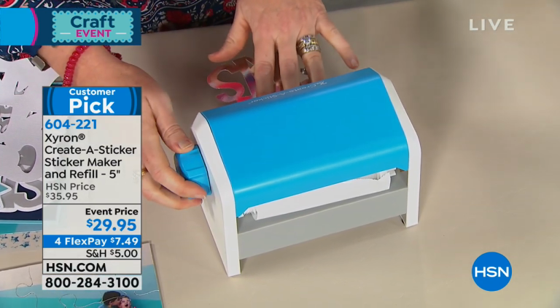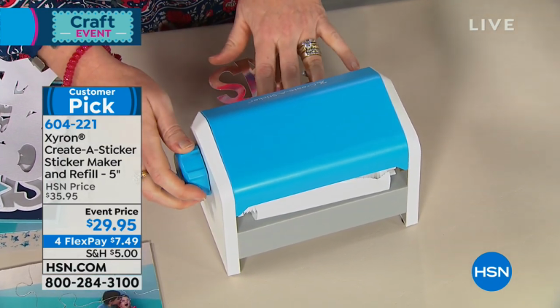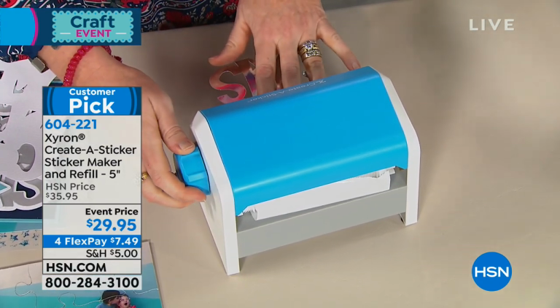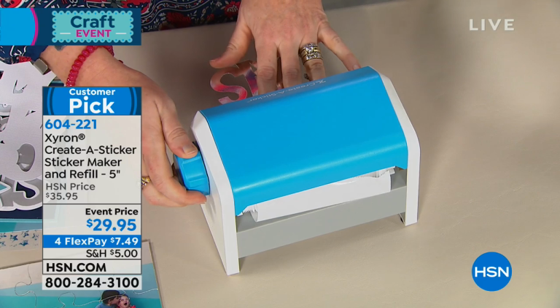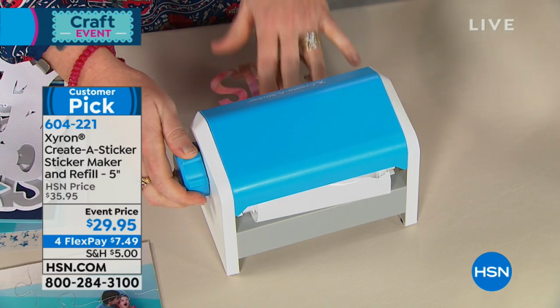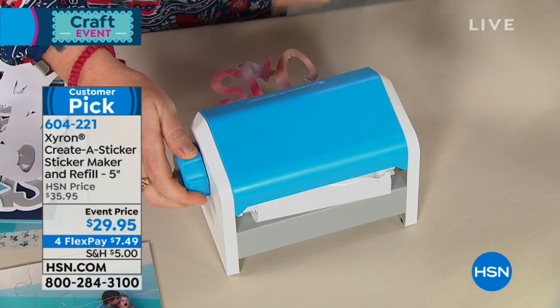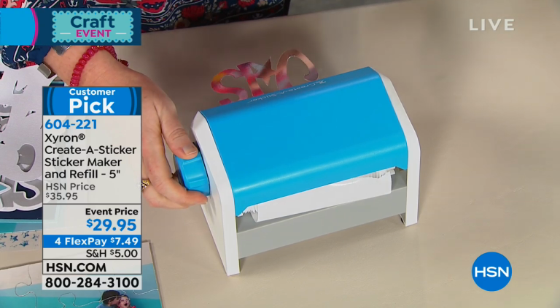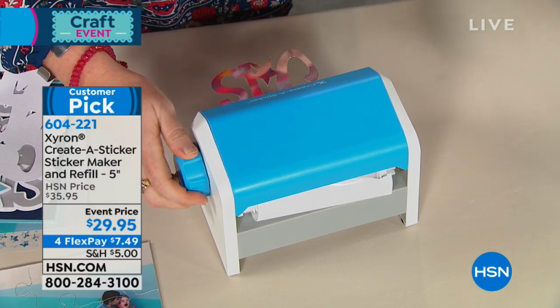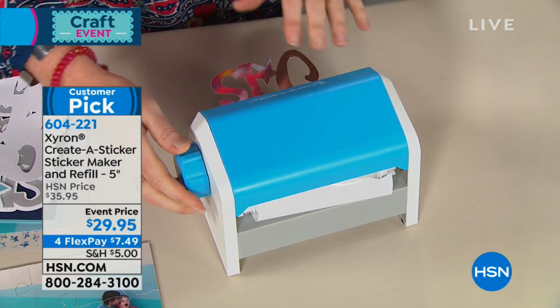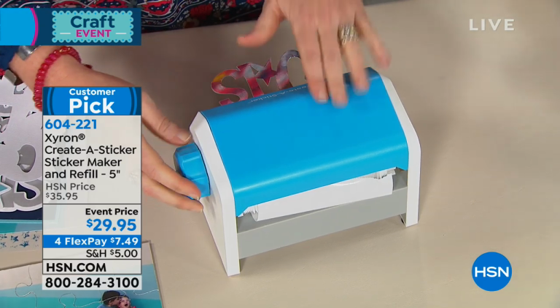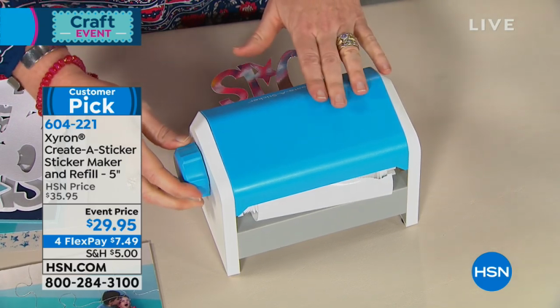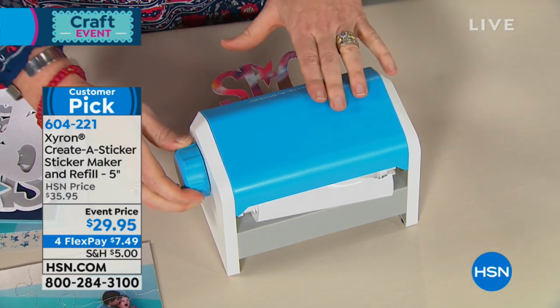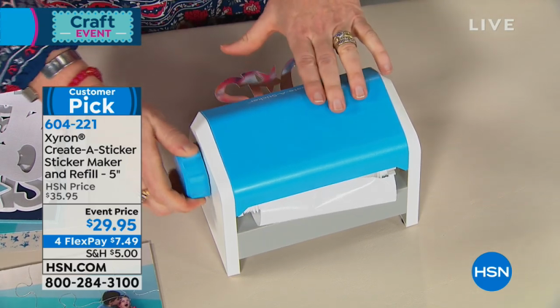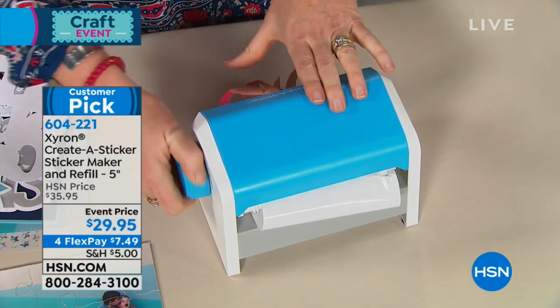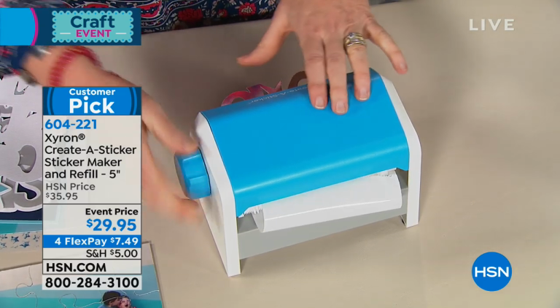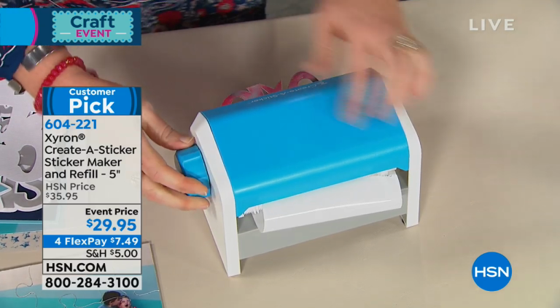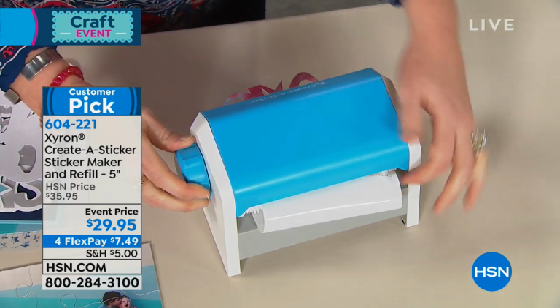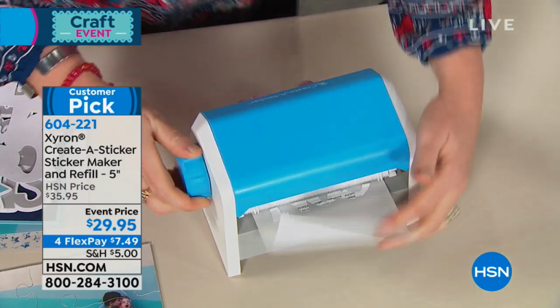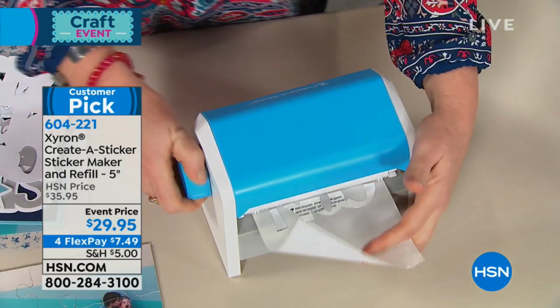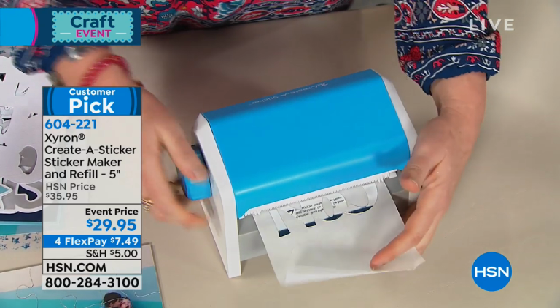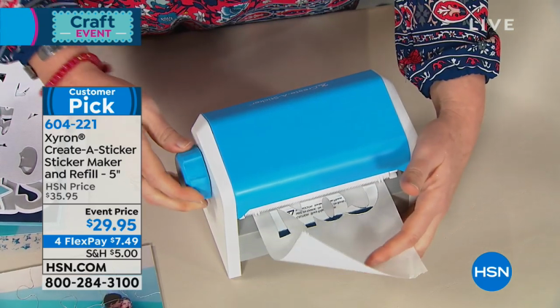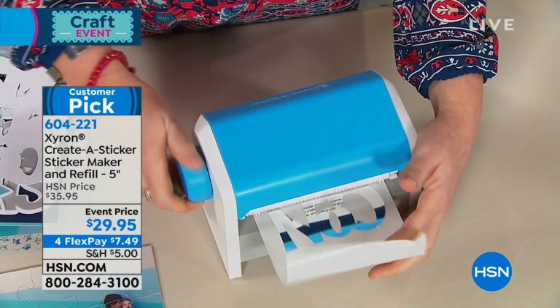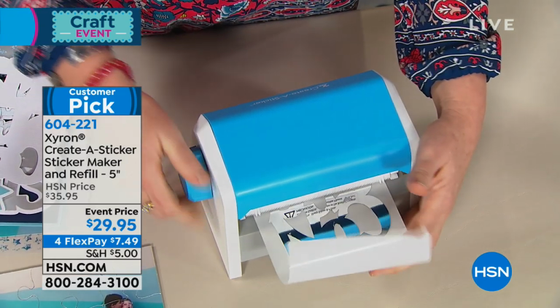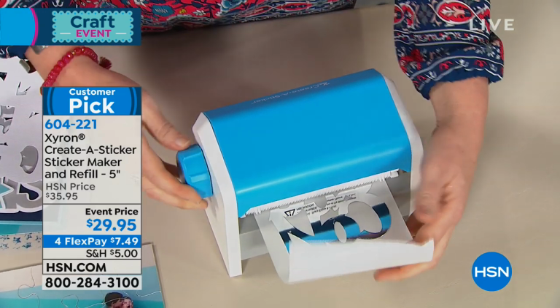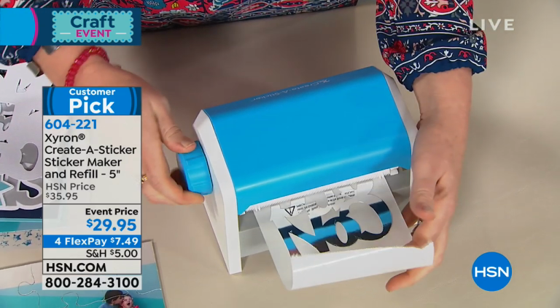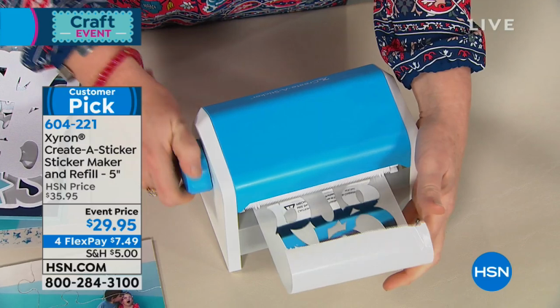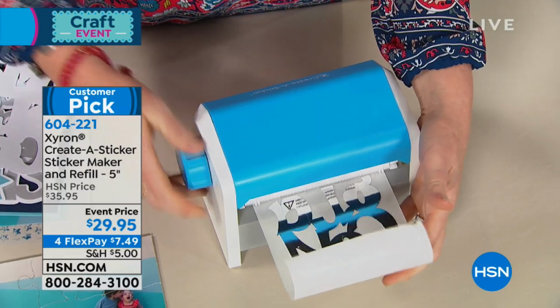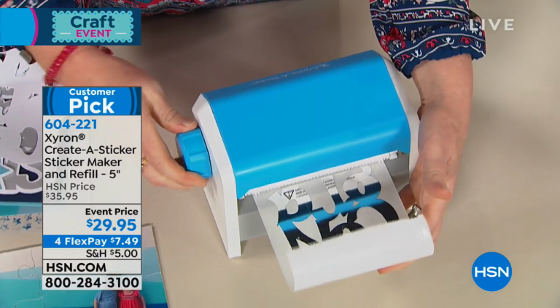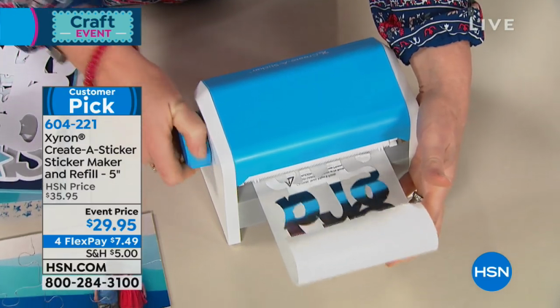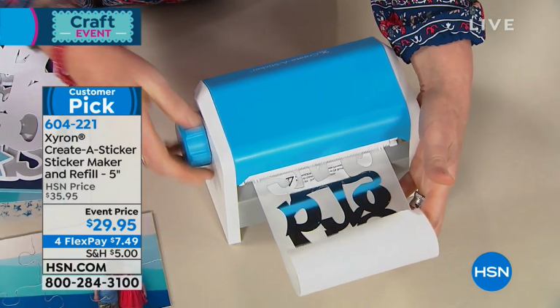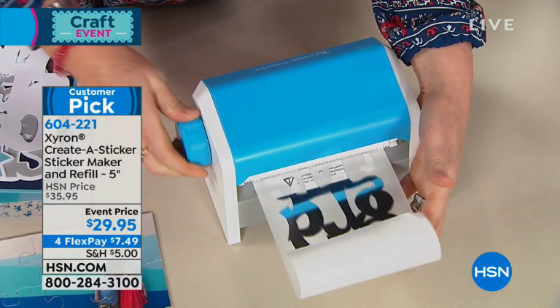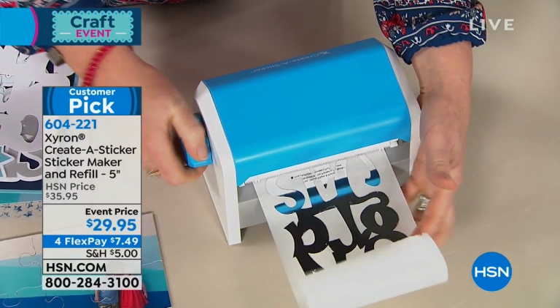But let's talk about this because you're going to get 30 feet of adhesive. You're getting 30 feet — it comes with 10 feet in it, and it comes with a 20-foot refill.